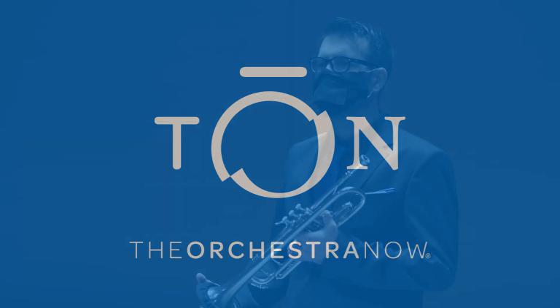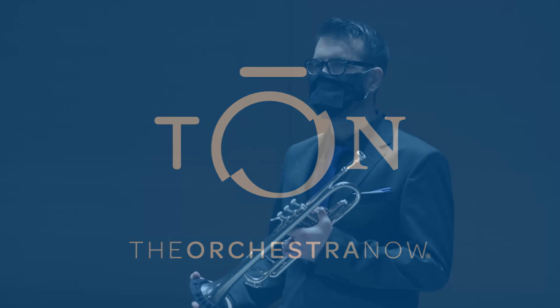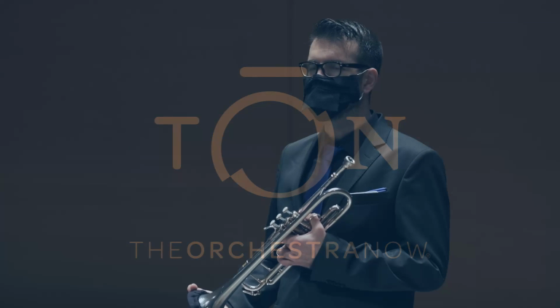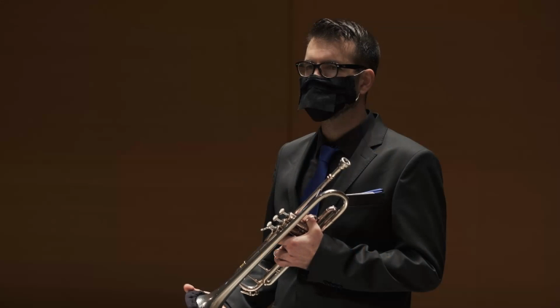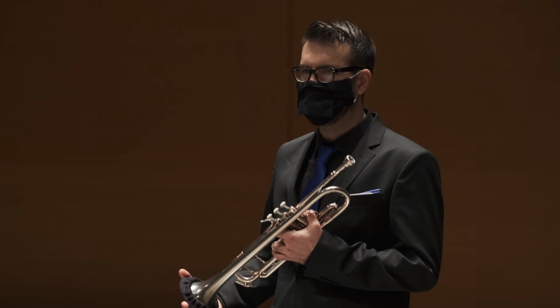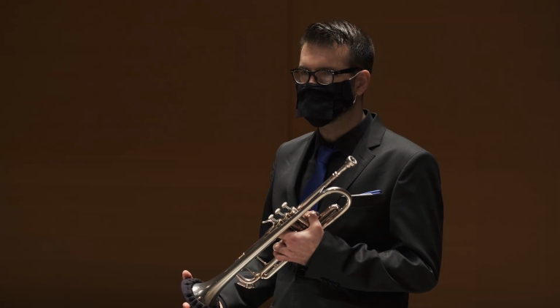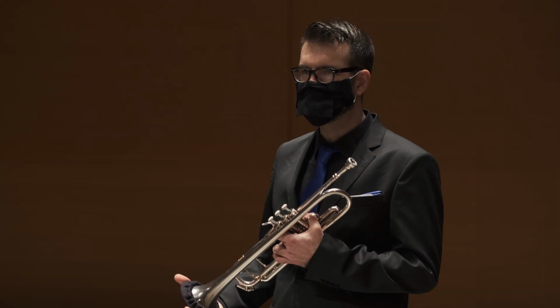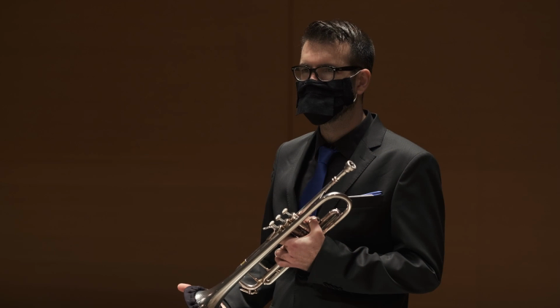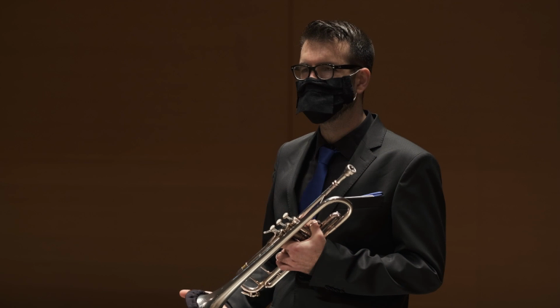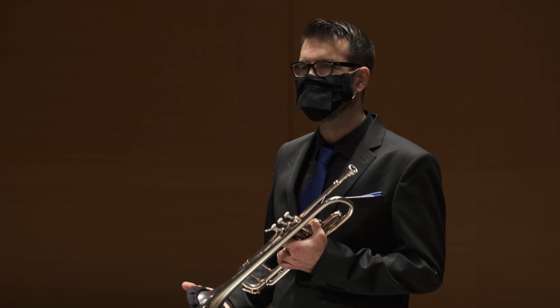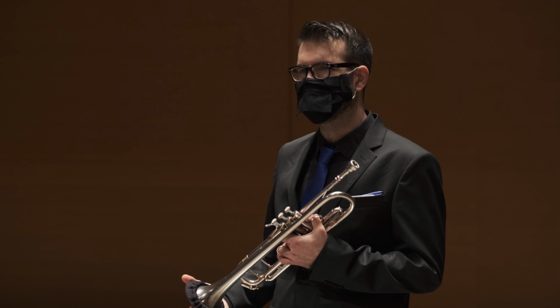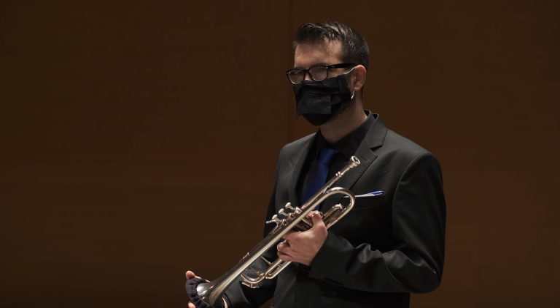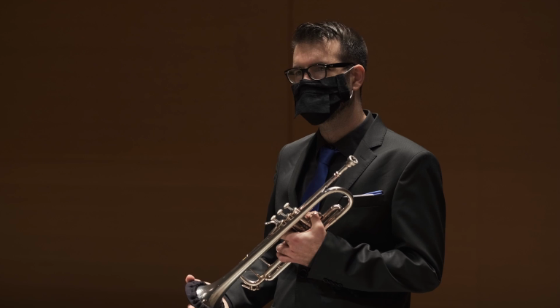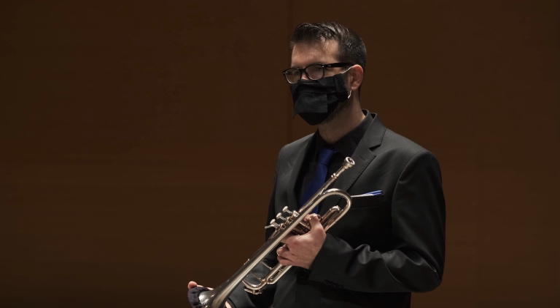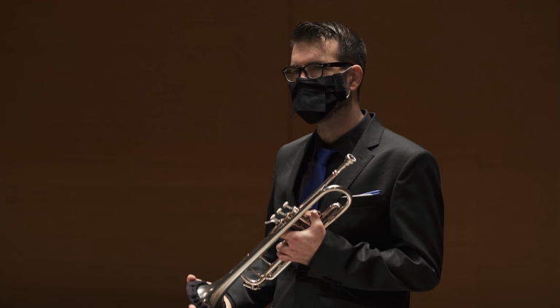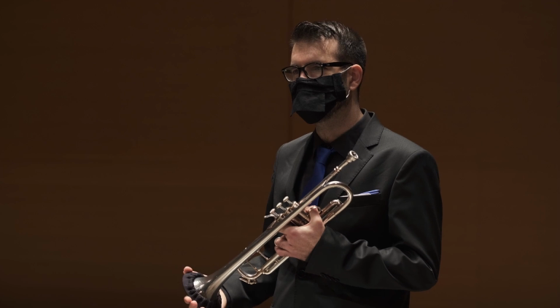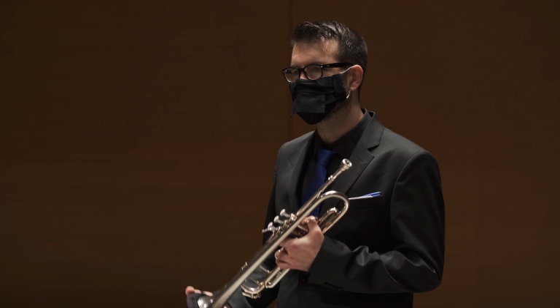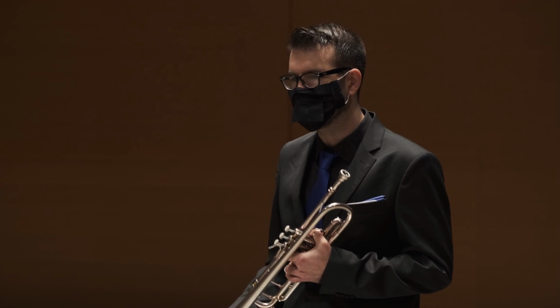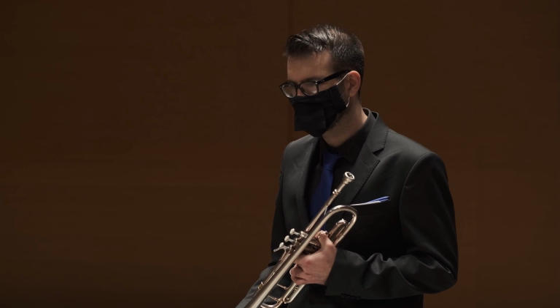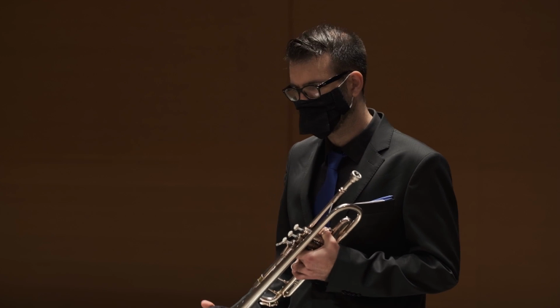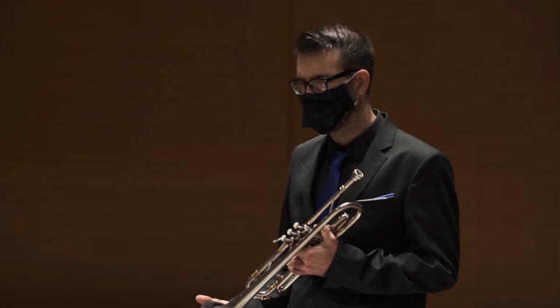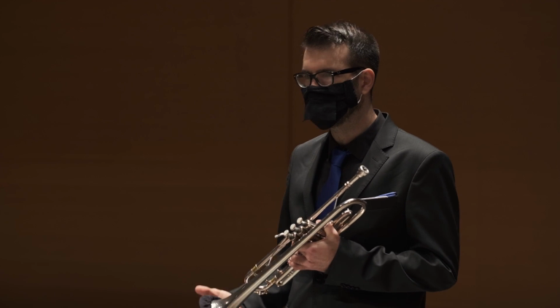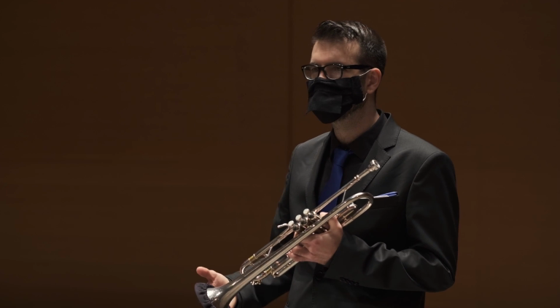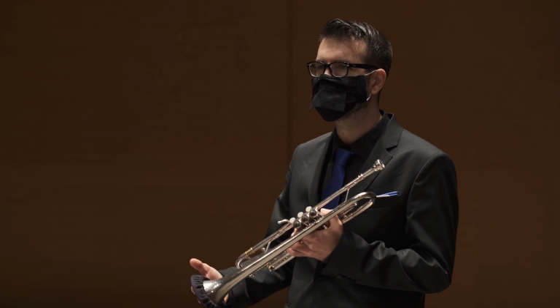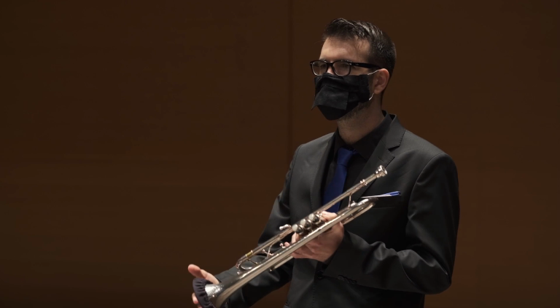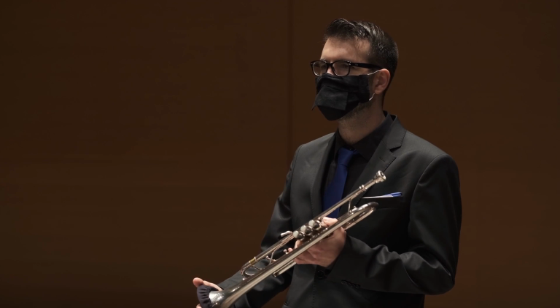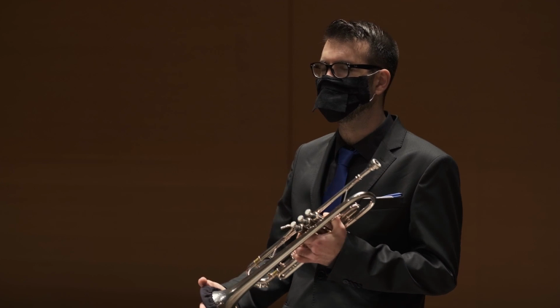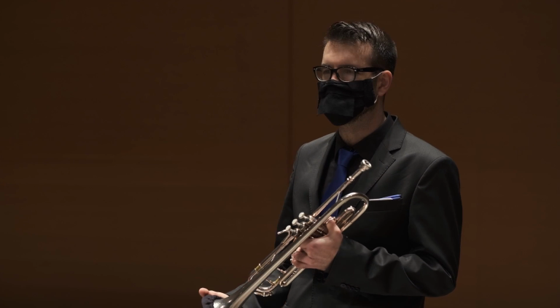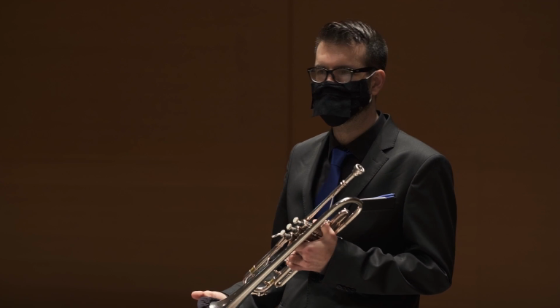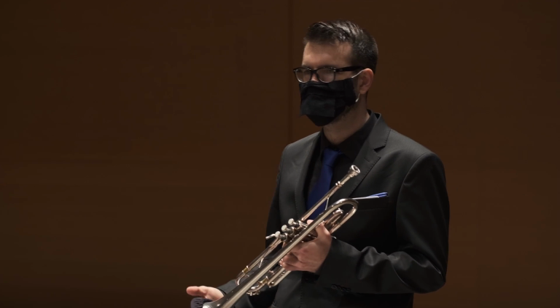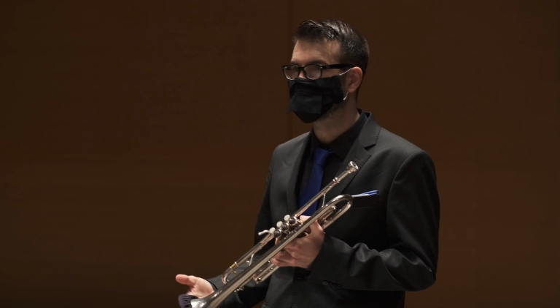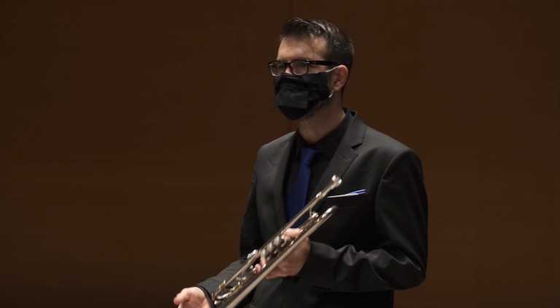Hello, I am Guillermo Garcia. I am a trumpet player in the orchestra. I want to talk to you about flexibility.